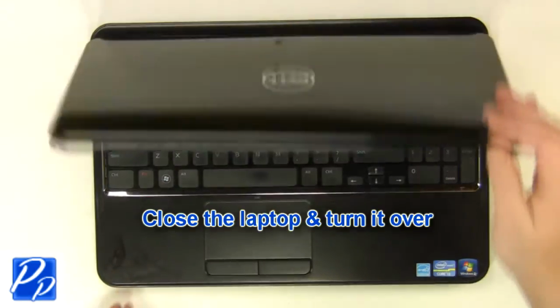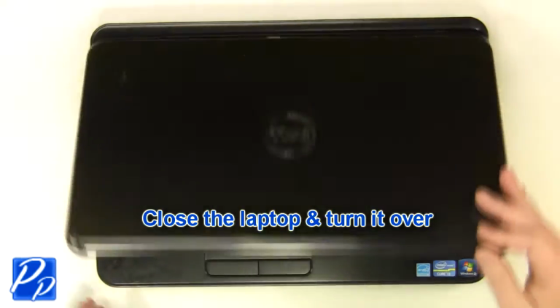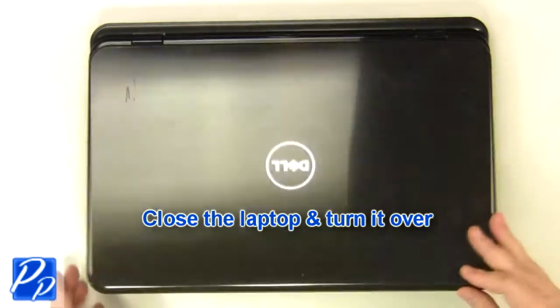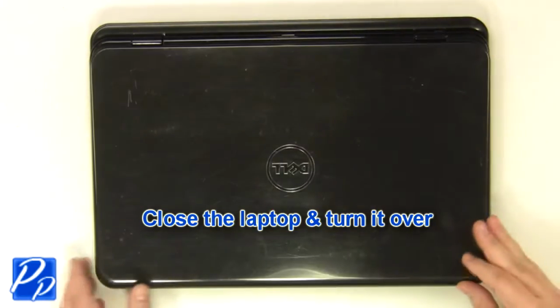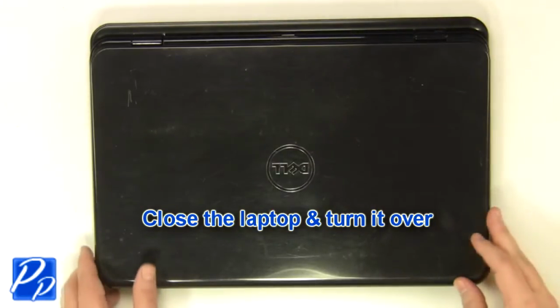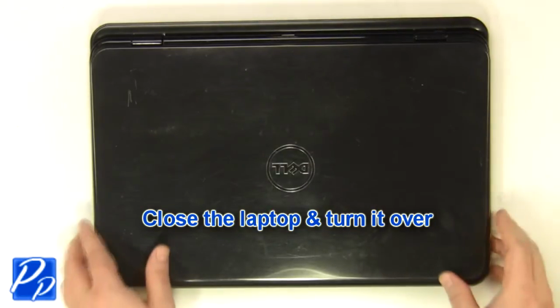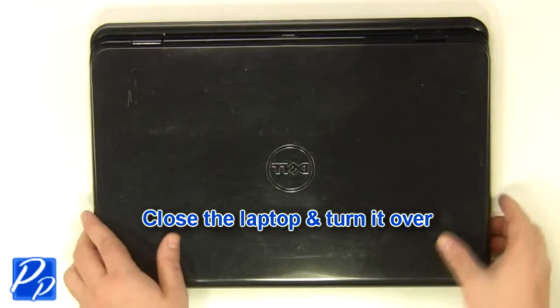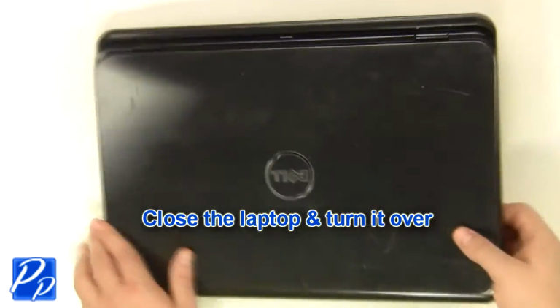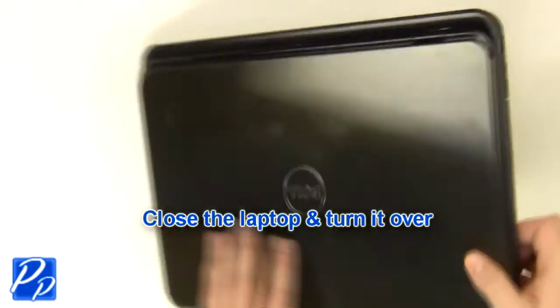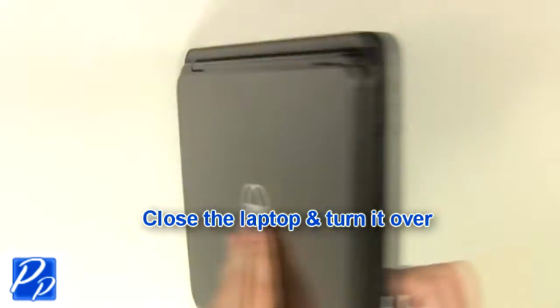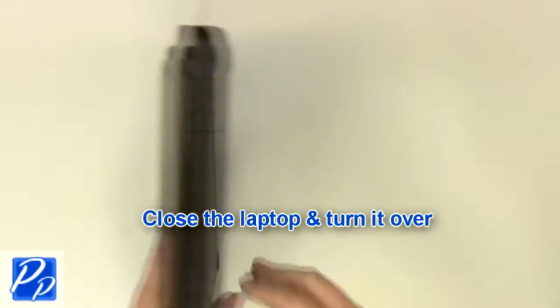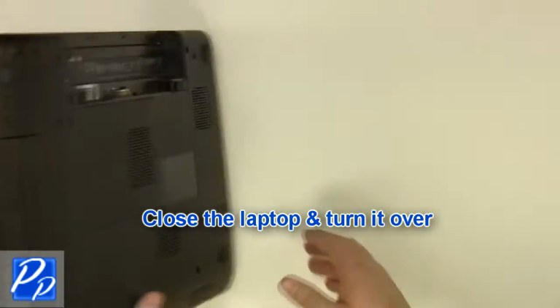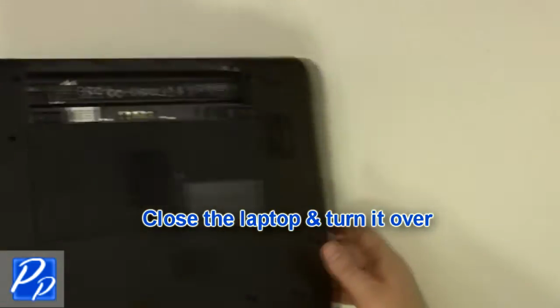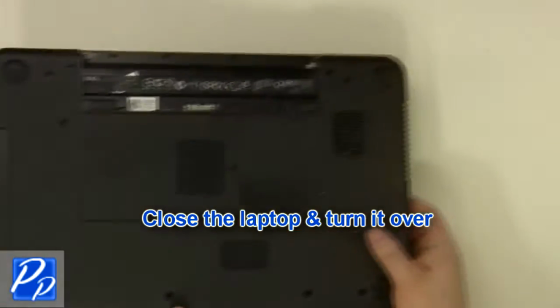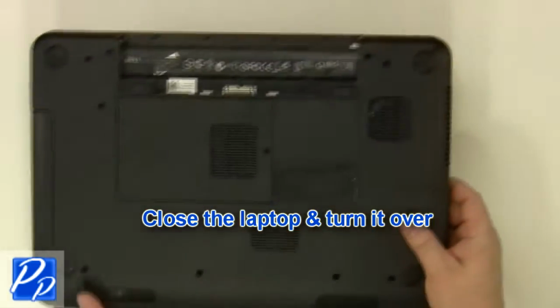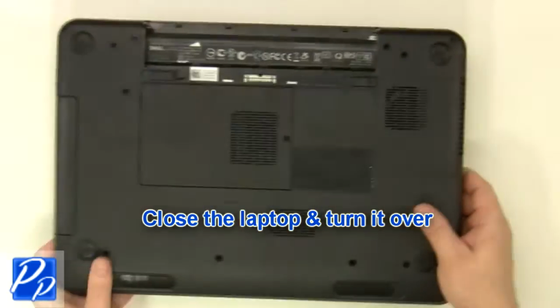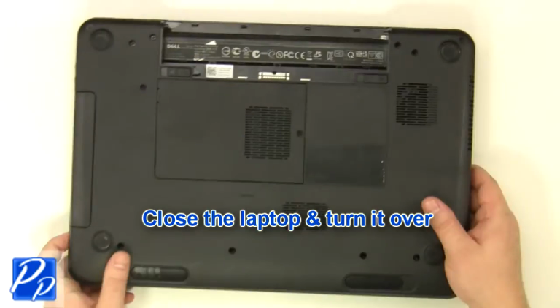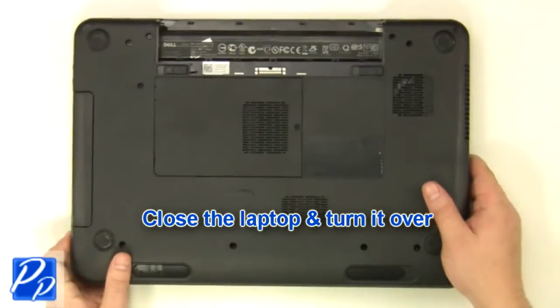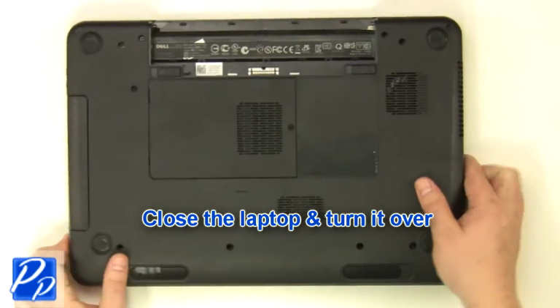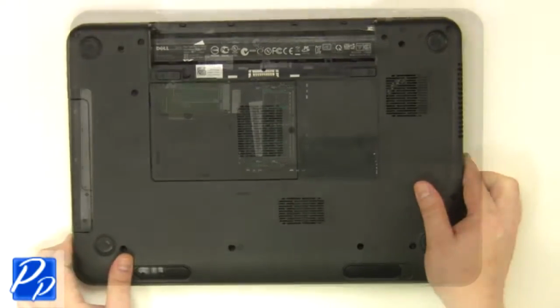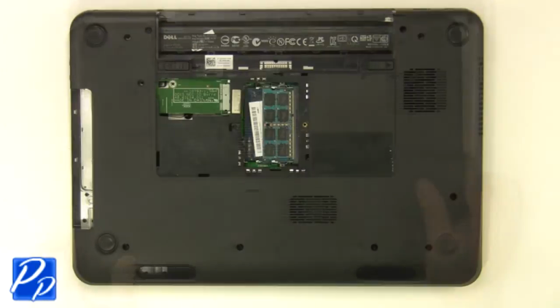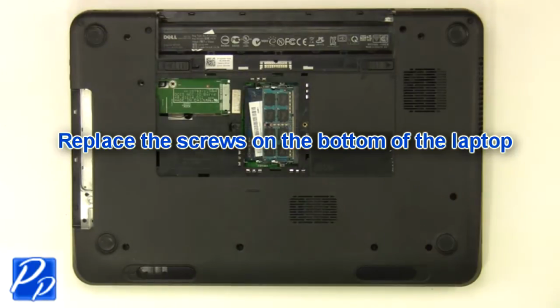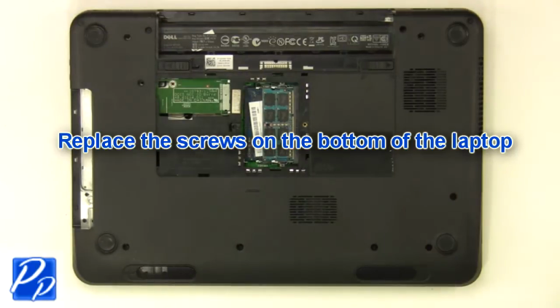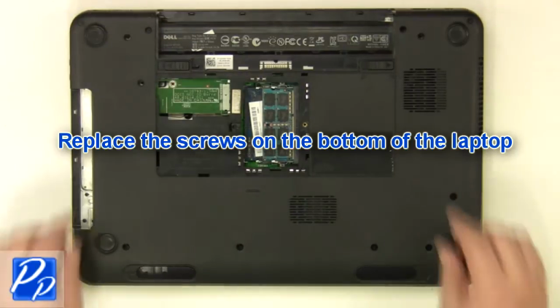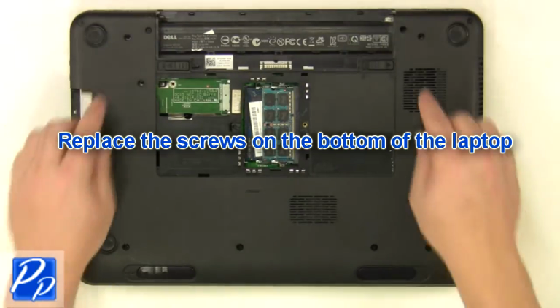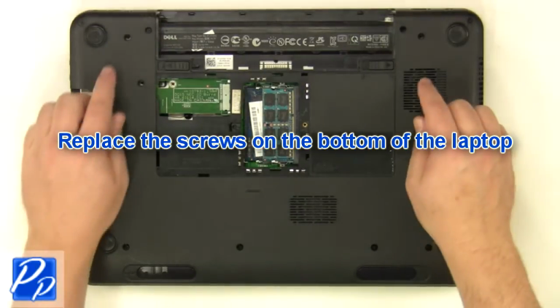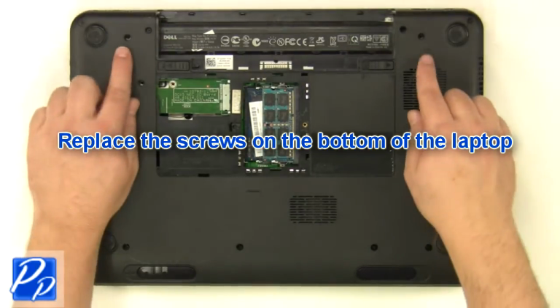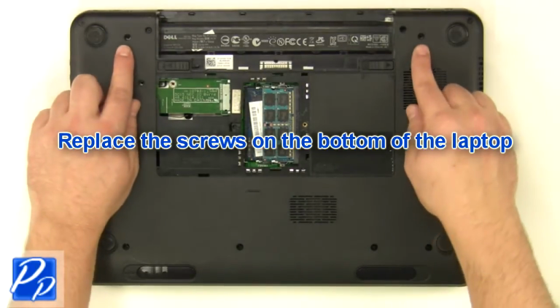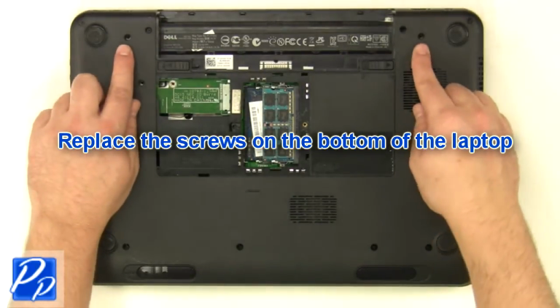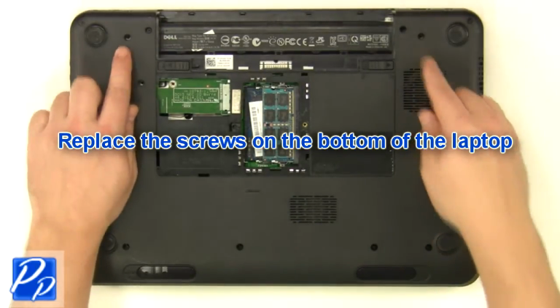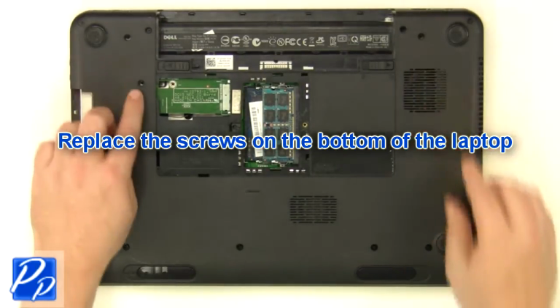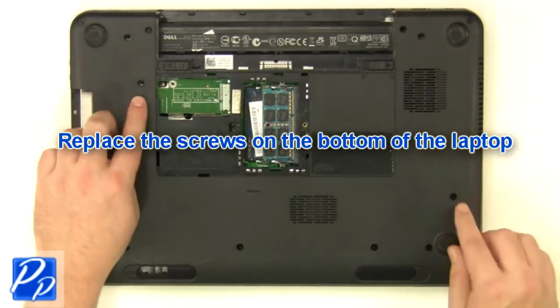Close the laptop and turn it over. Replace the screws at the bottom of the base.